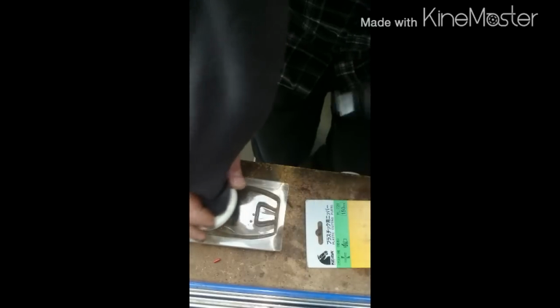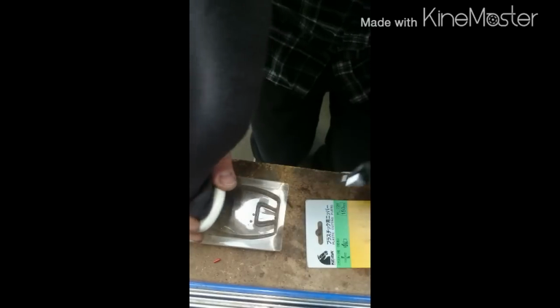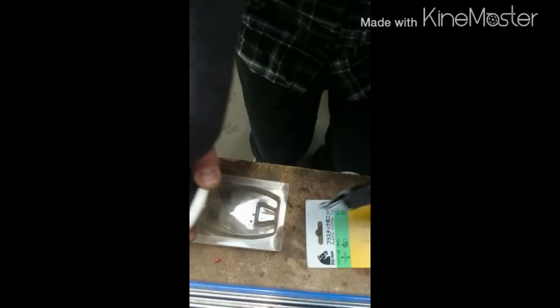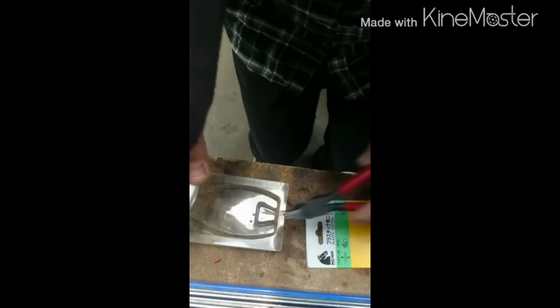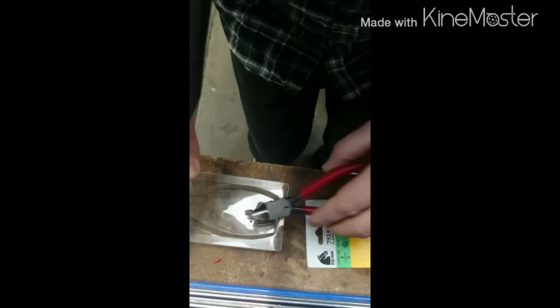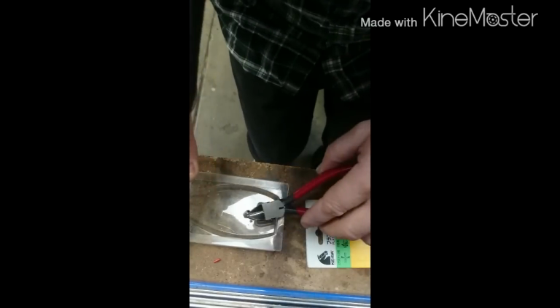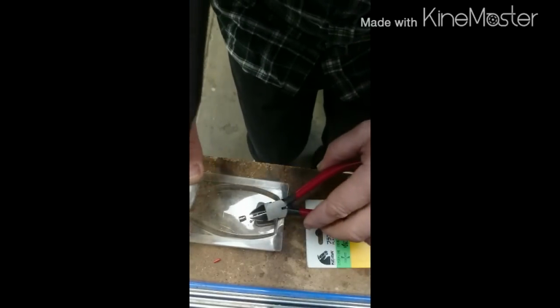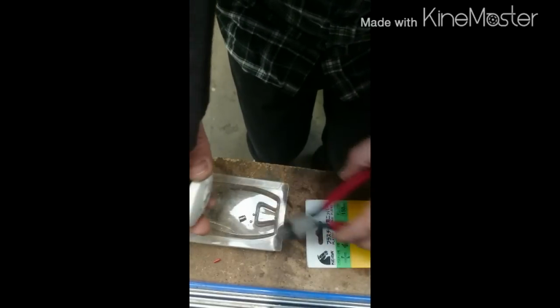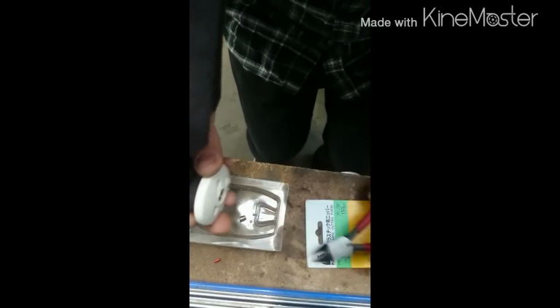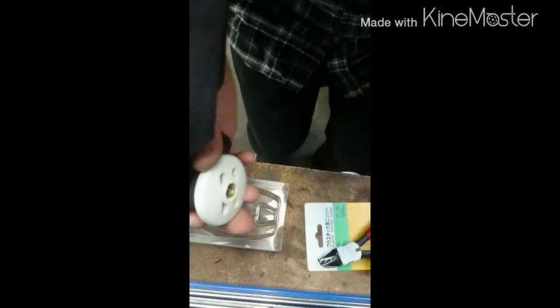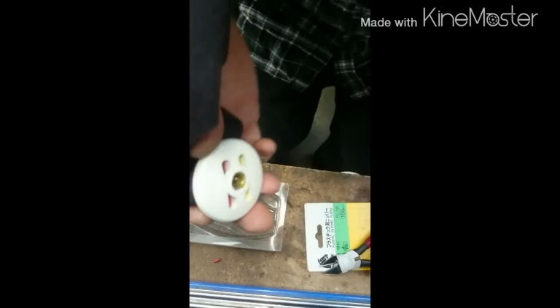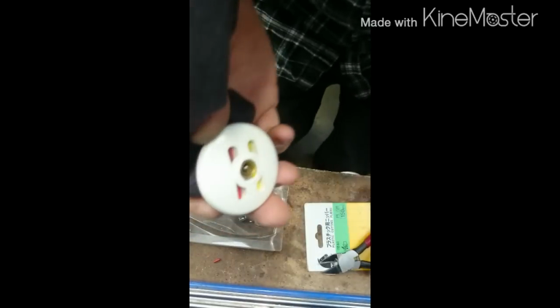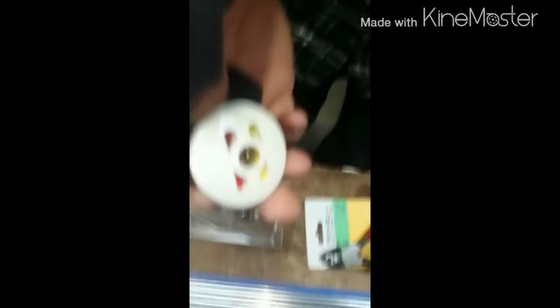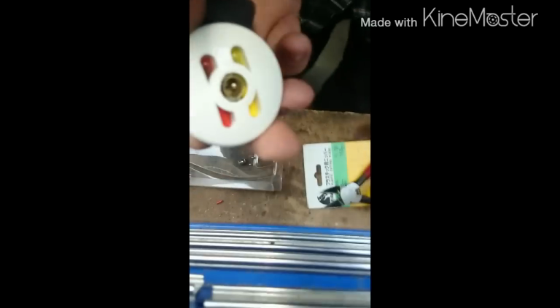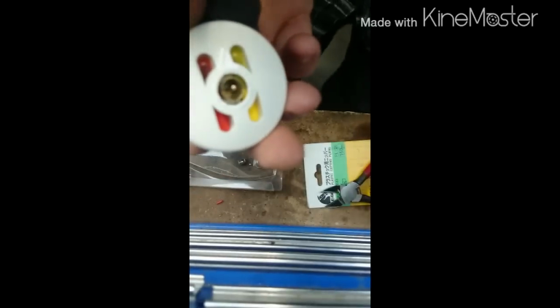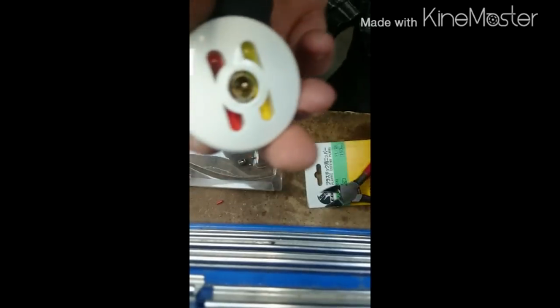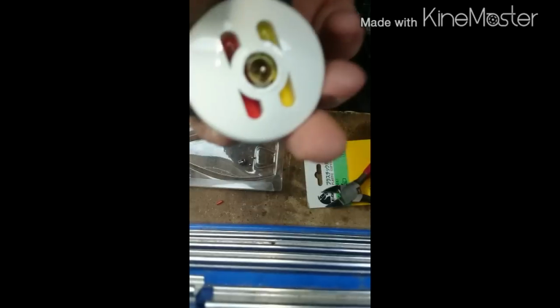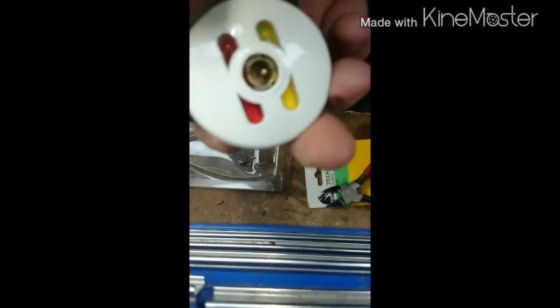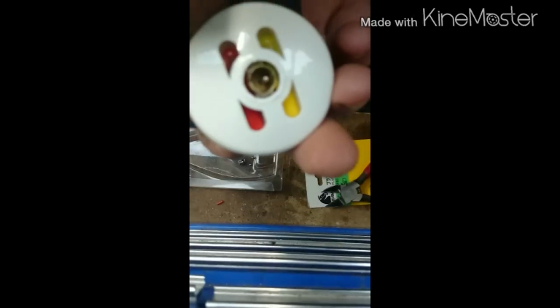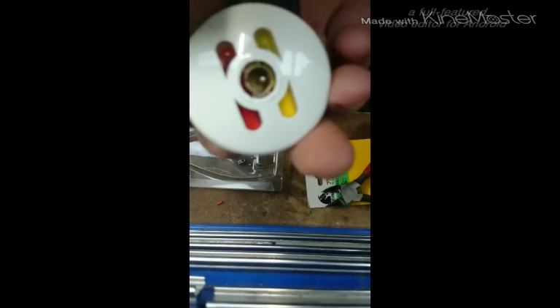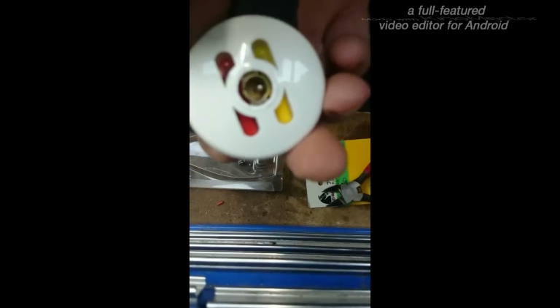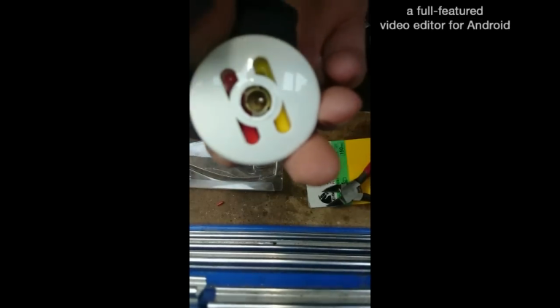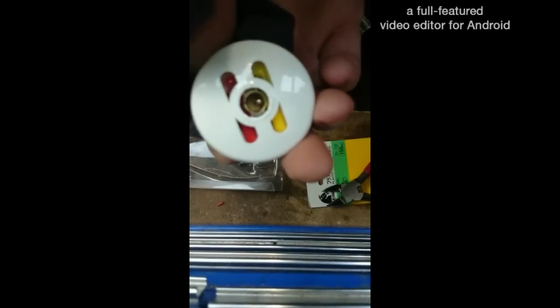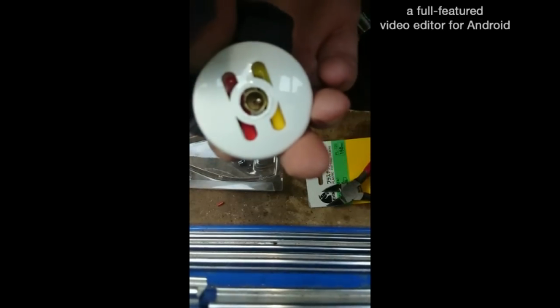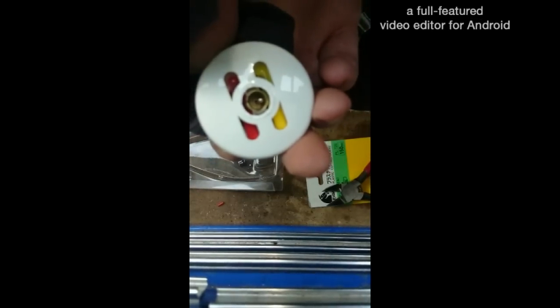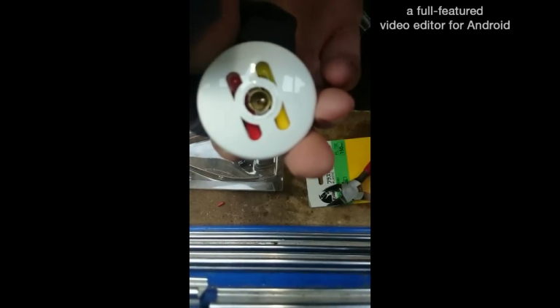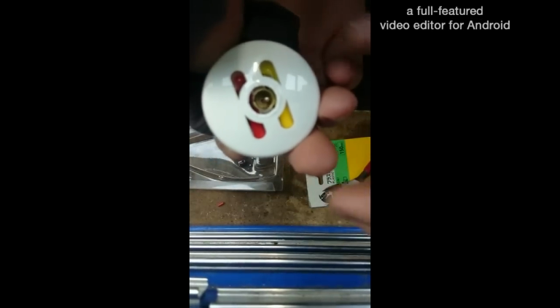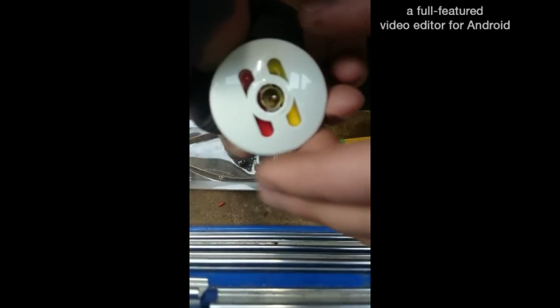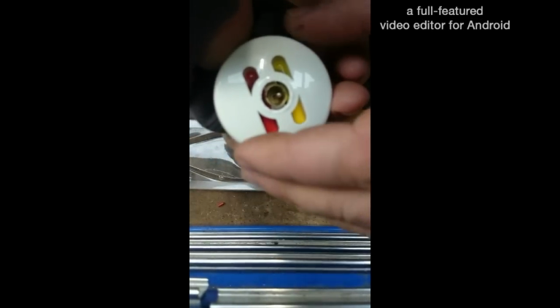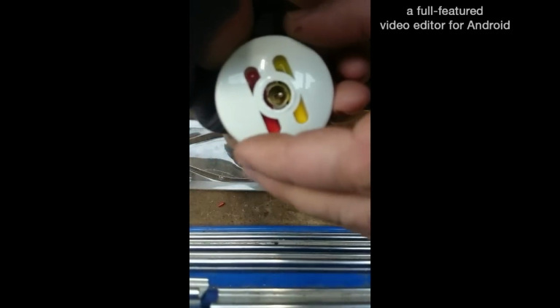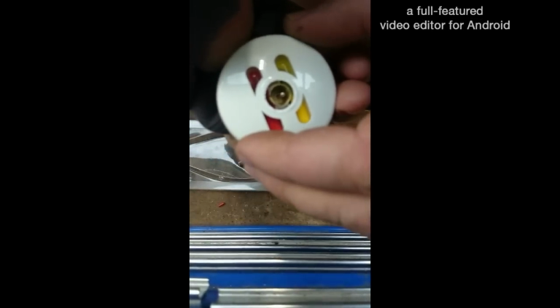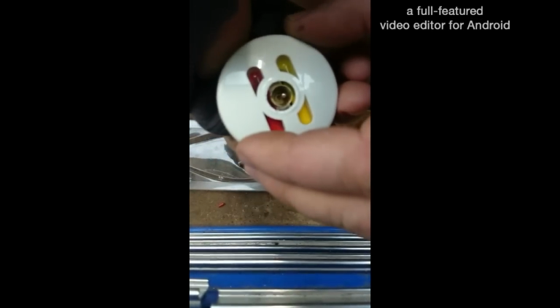Once they're out it should just slide apart. Easy as that — give it a go.